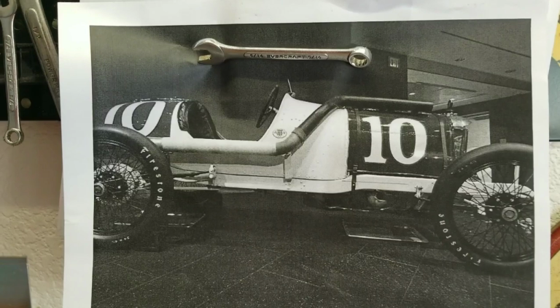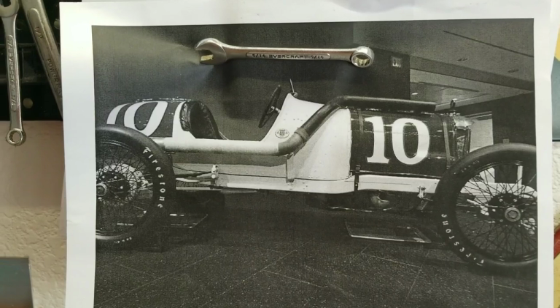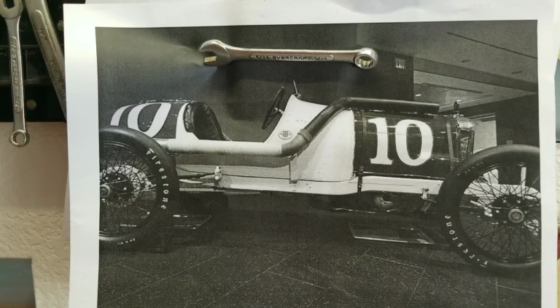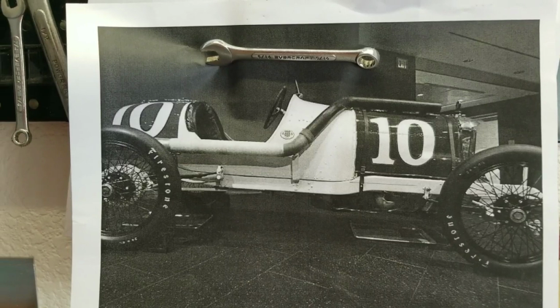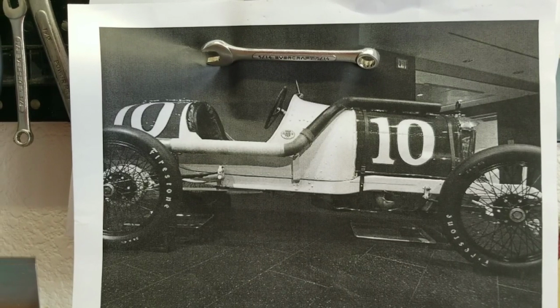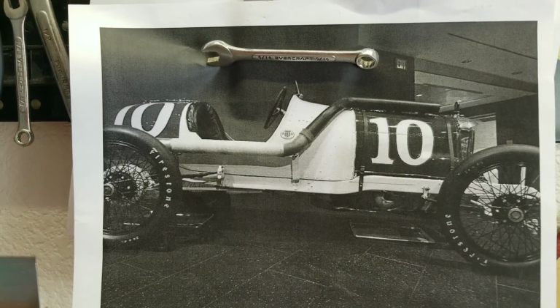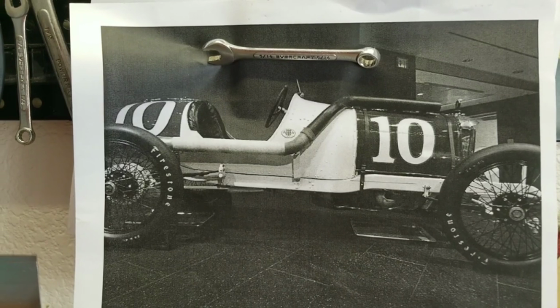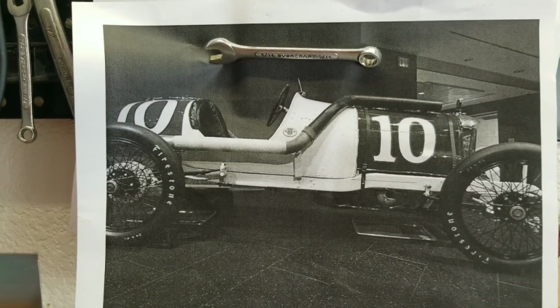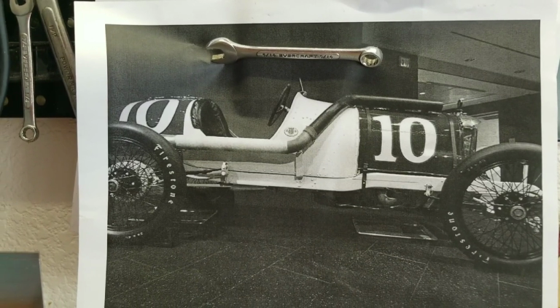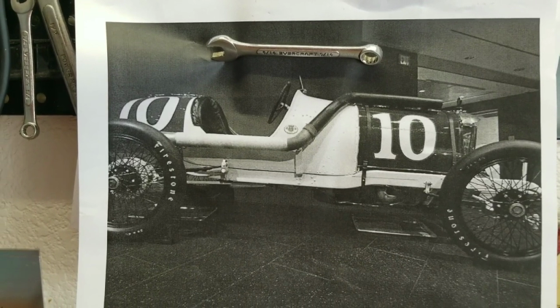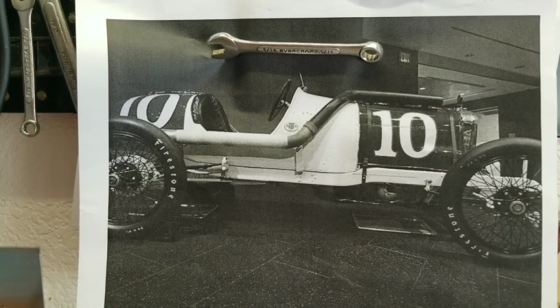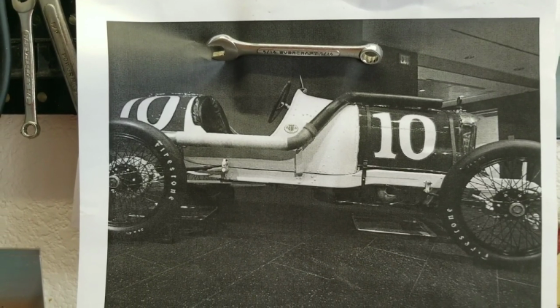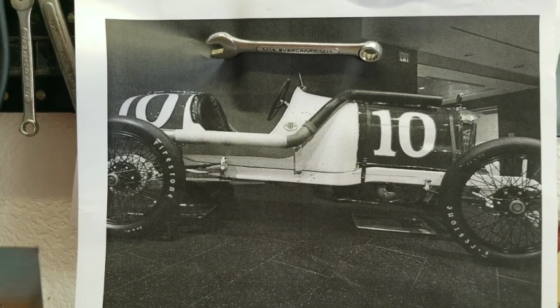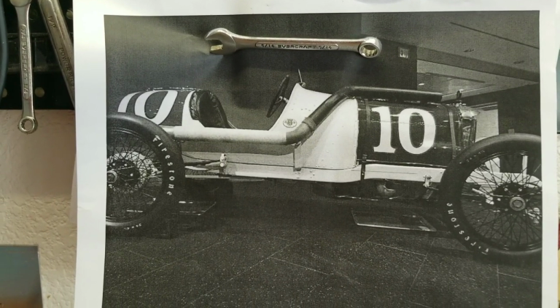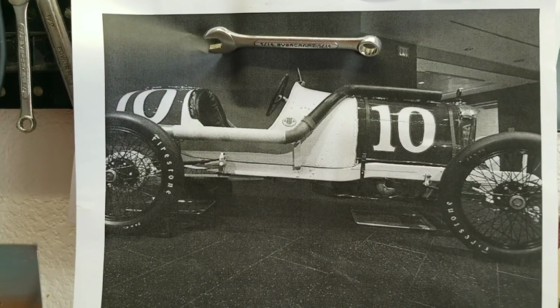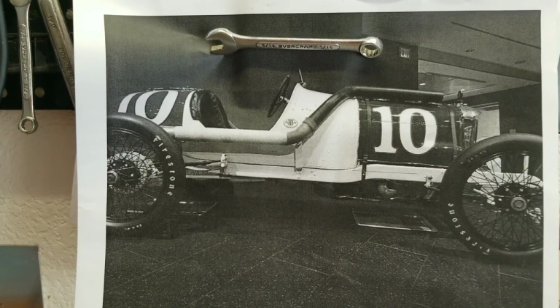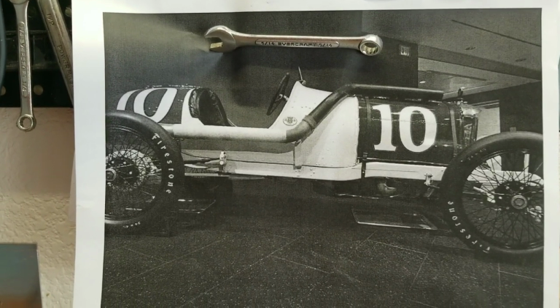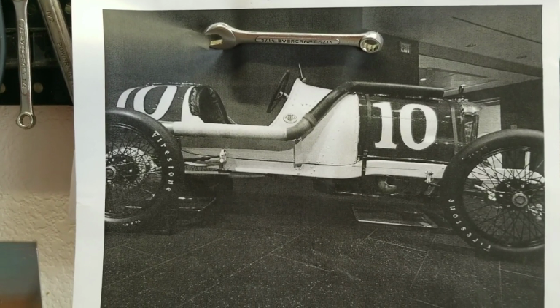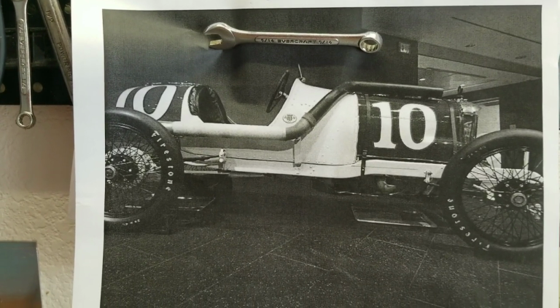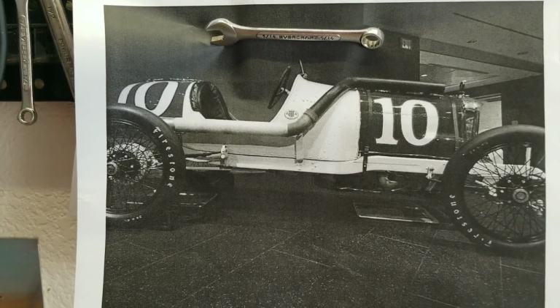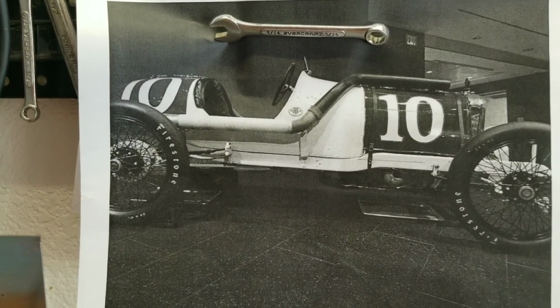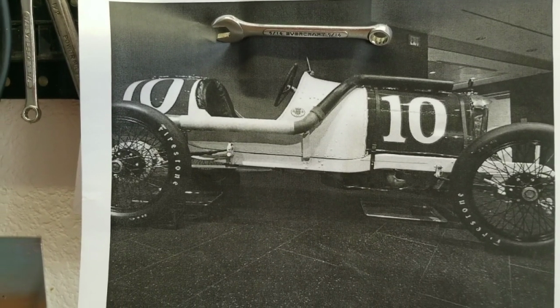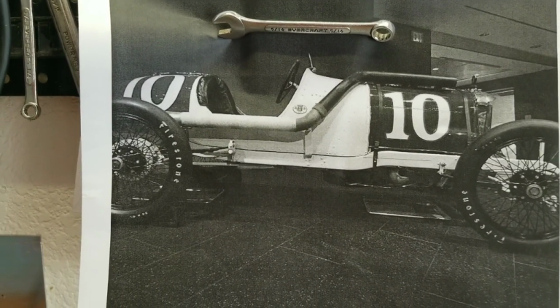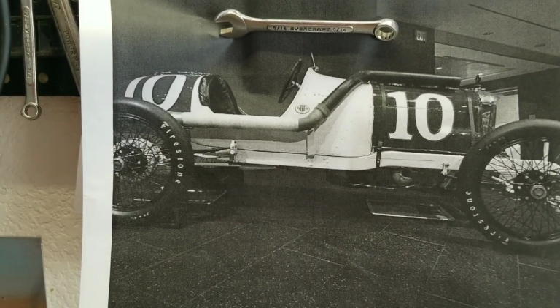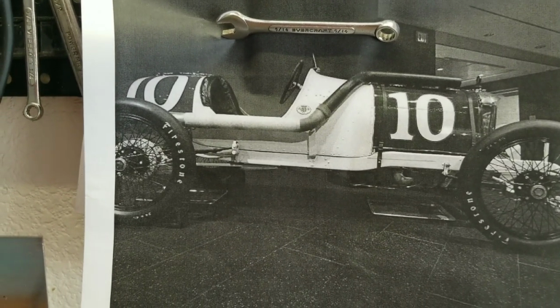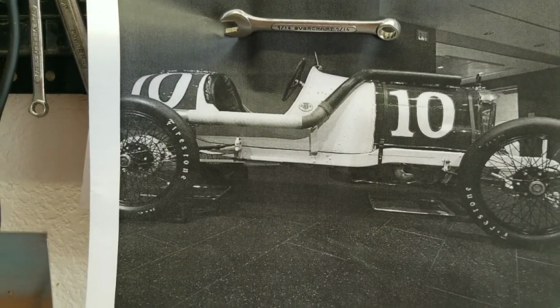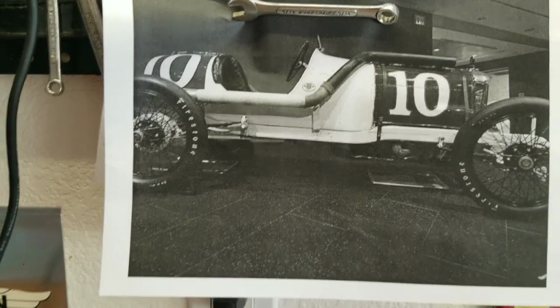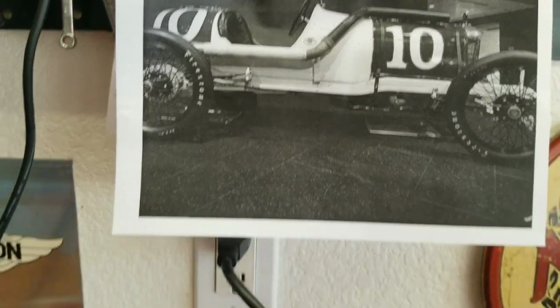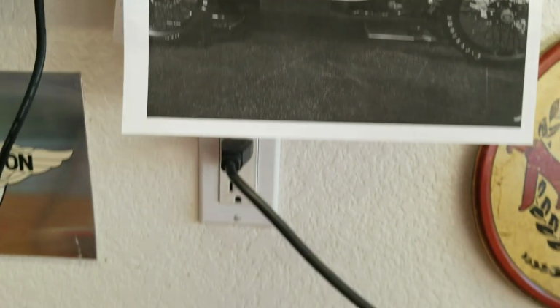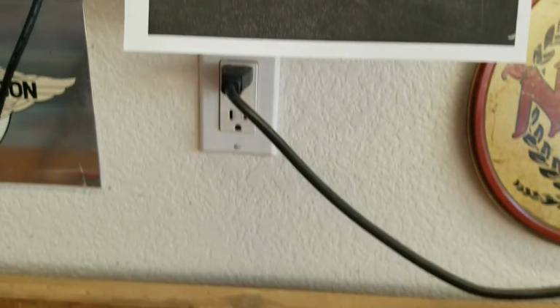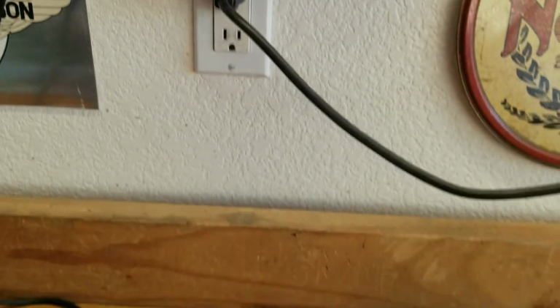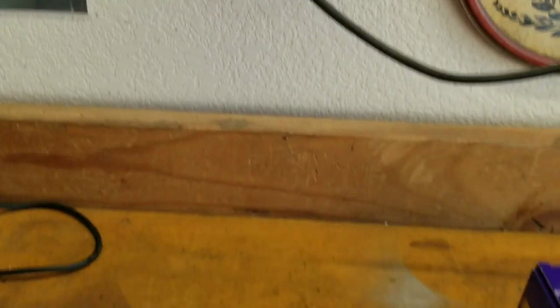Okay guys, we're back working on the chassis of the 1913 Duesenberg Cycle Car. Today we're working on the steering assembly.